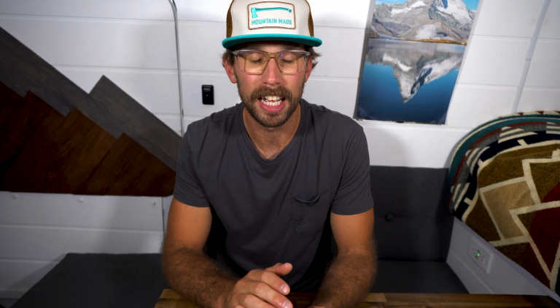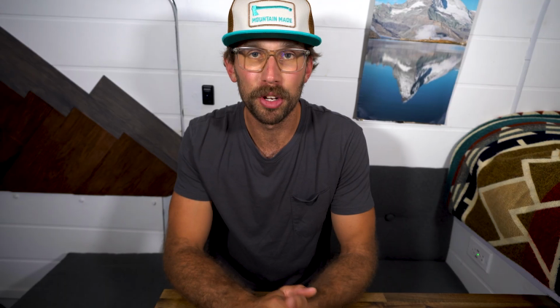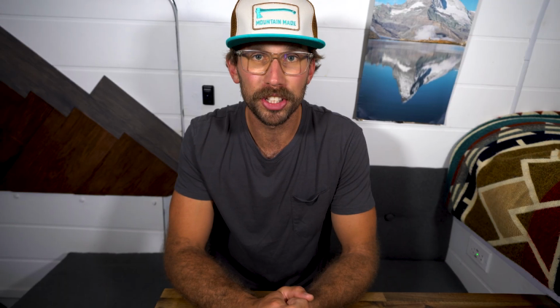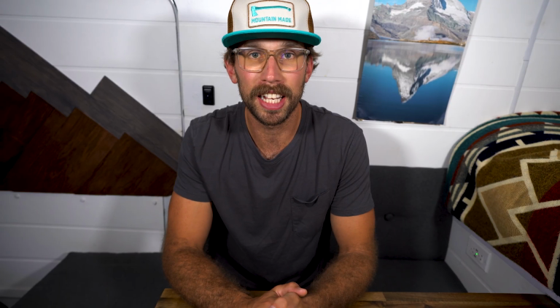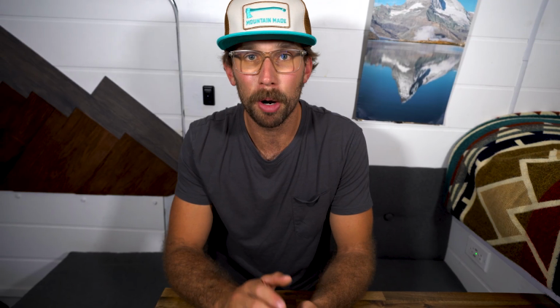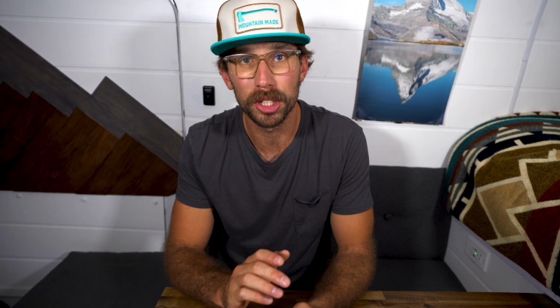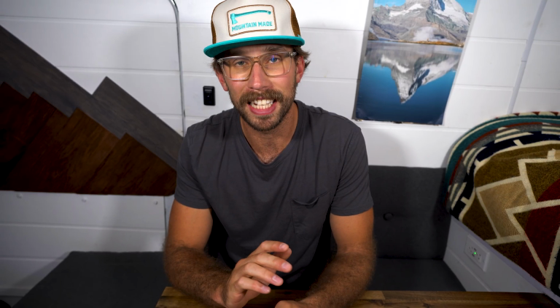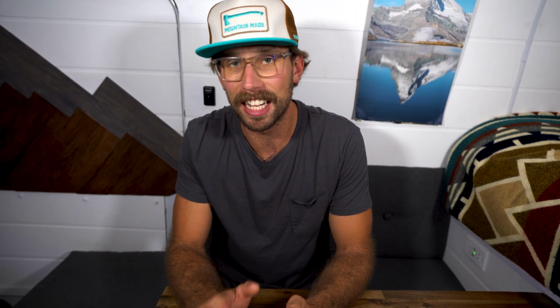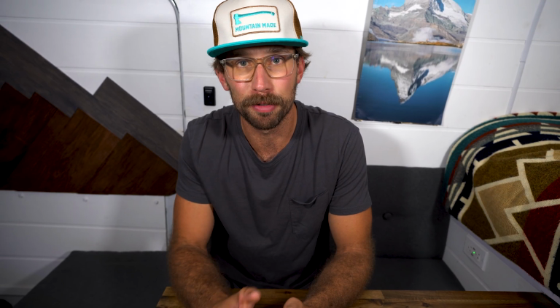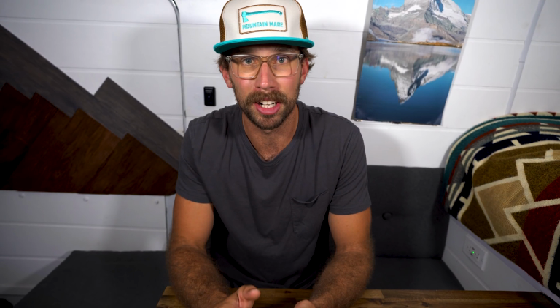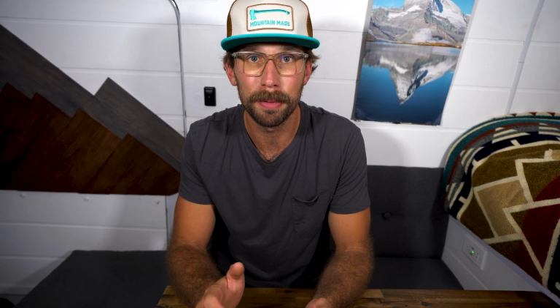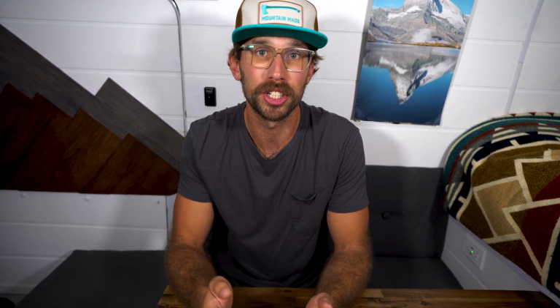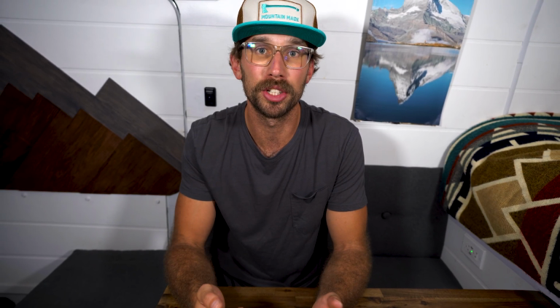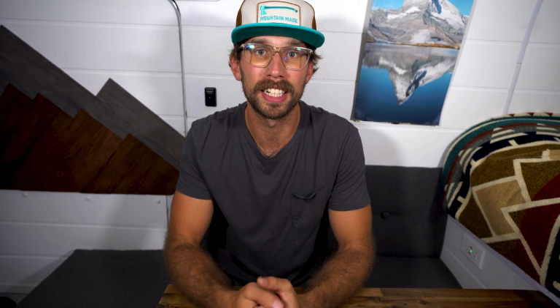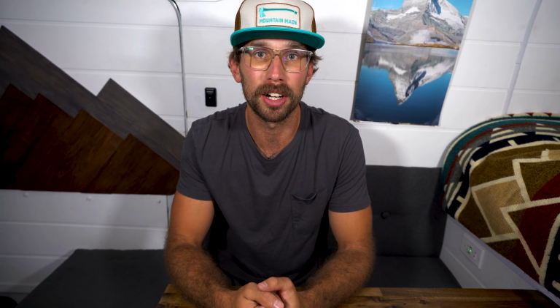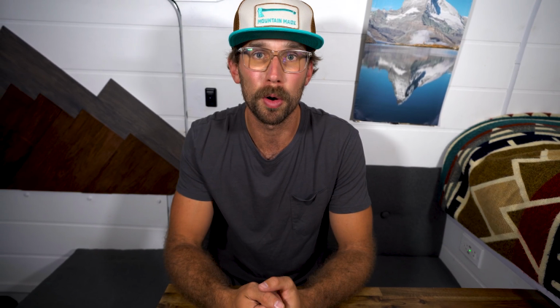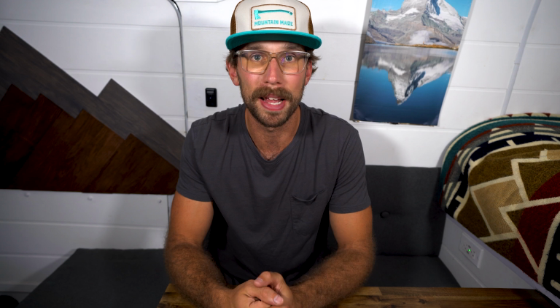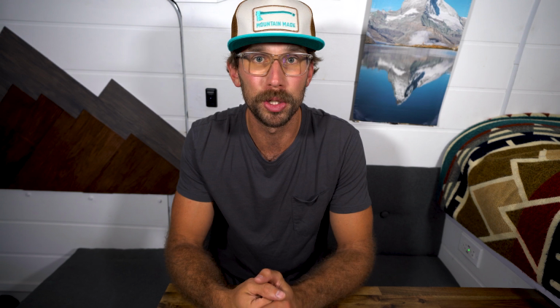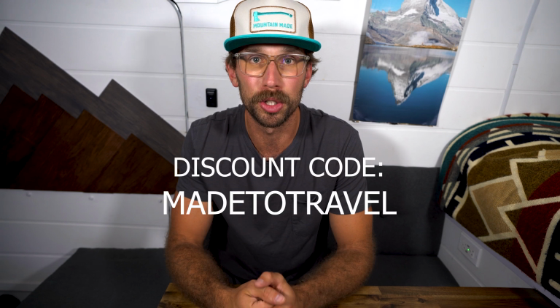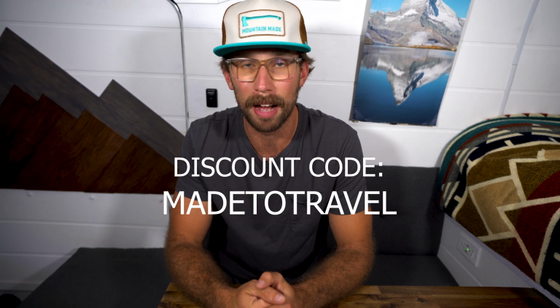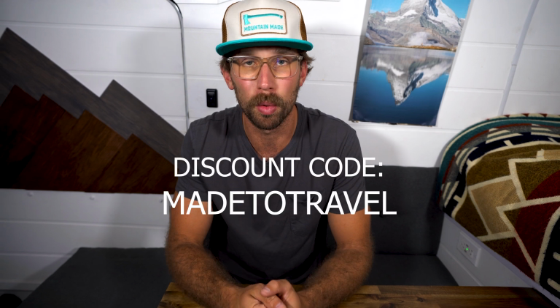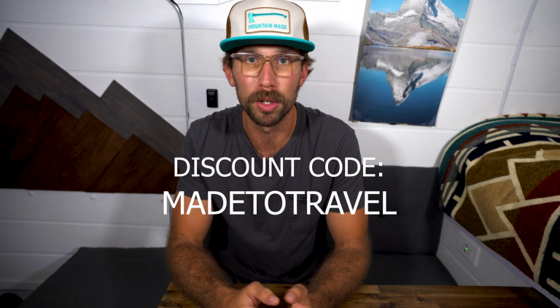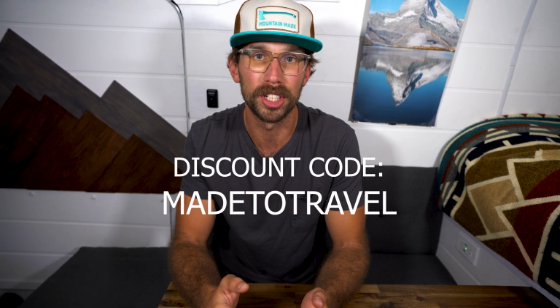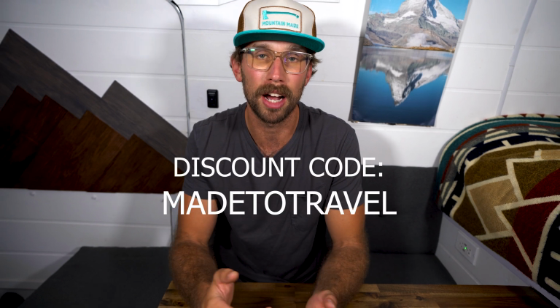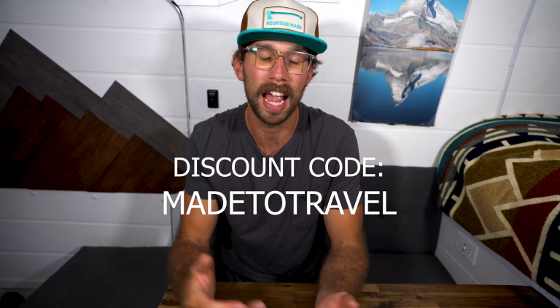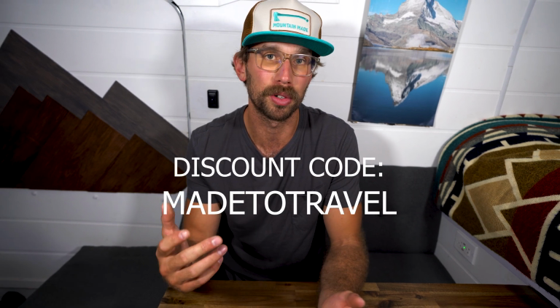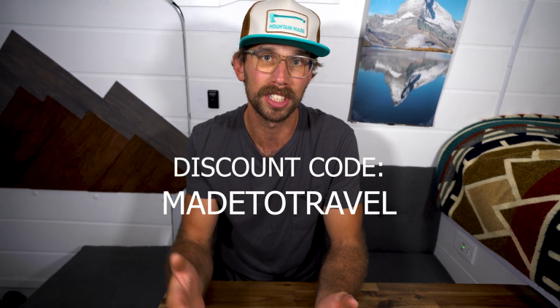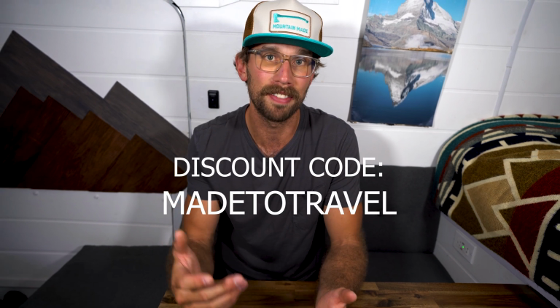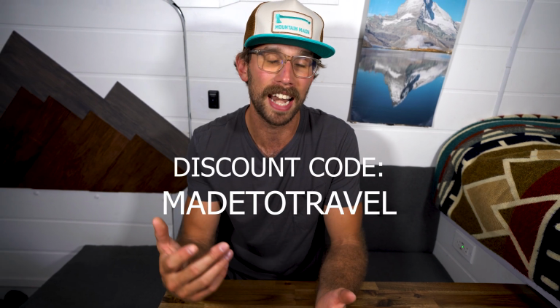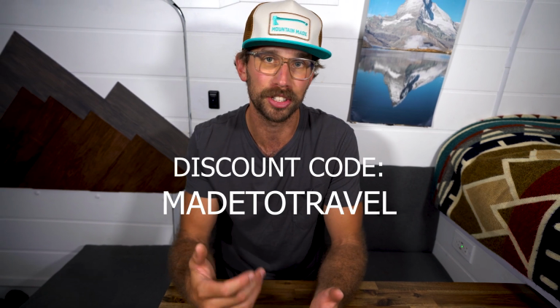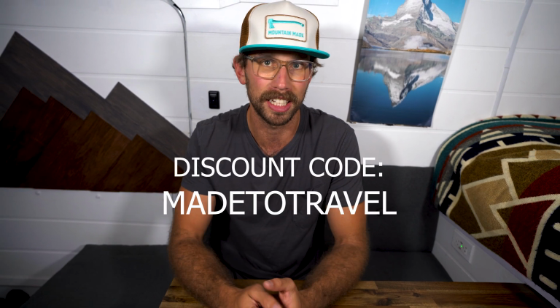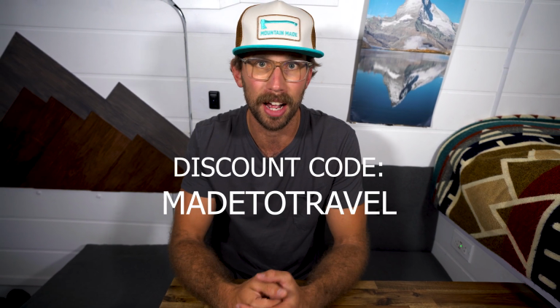If you guys are thinking about purchasing anything from Renergy, make sure to use that discount code 'made to travel' when you go to checkout and you'll receive an extra discount.